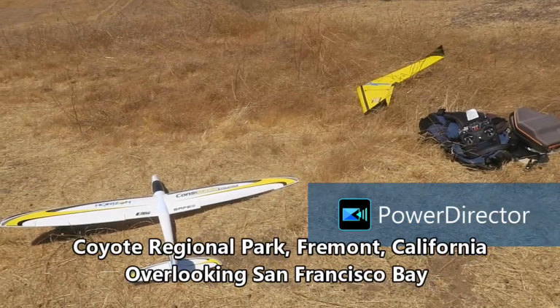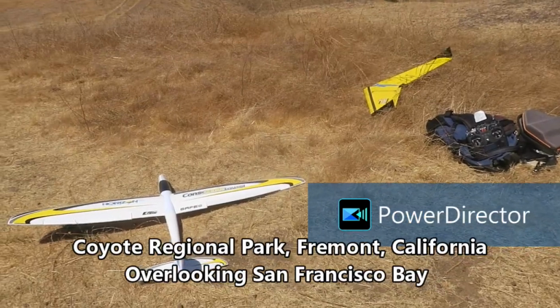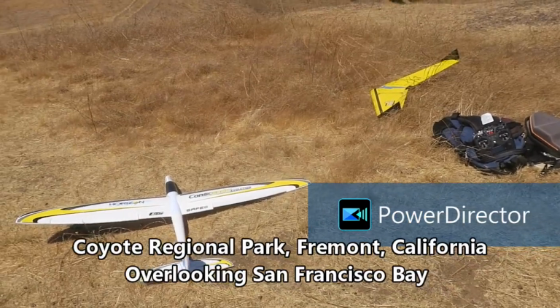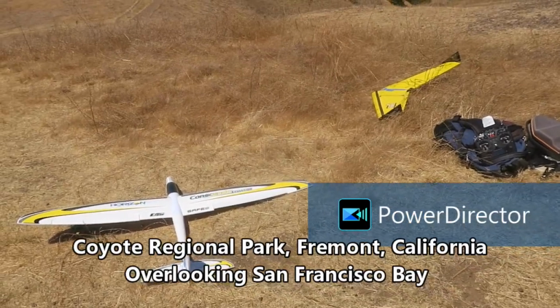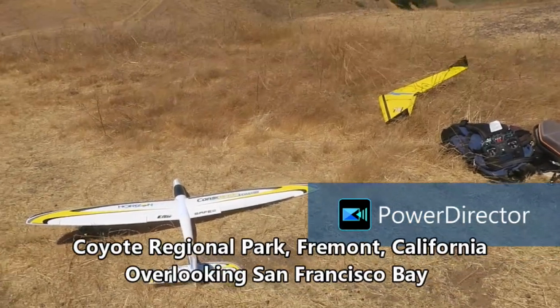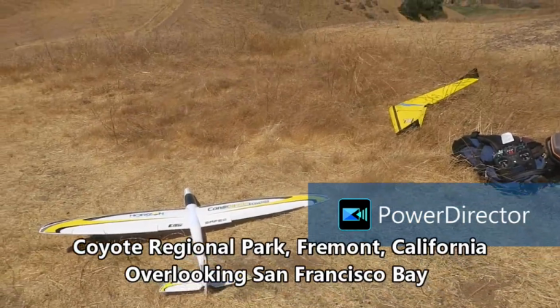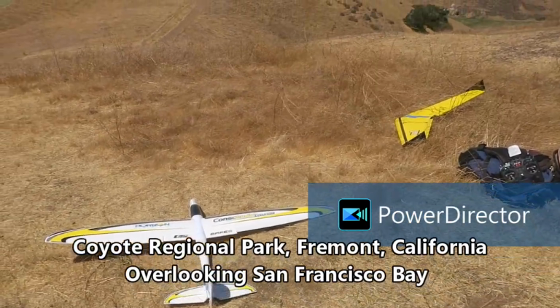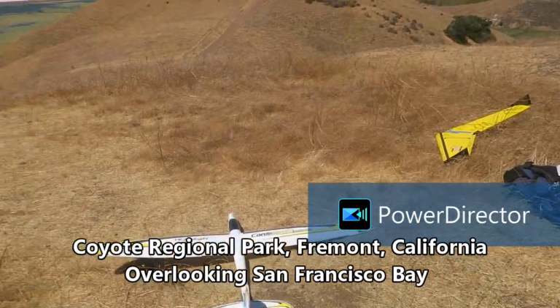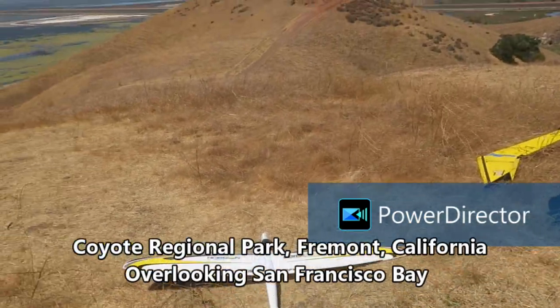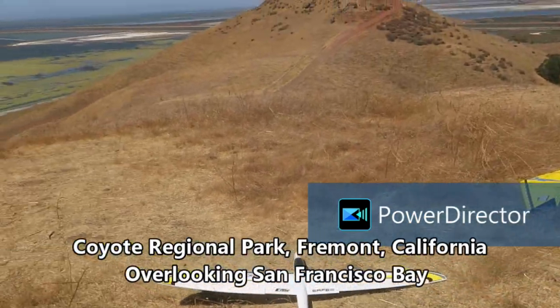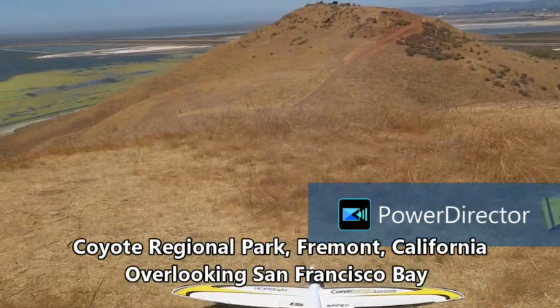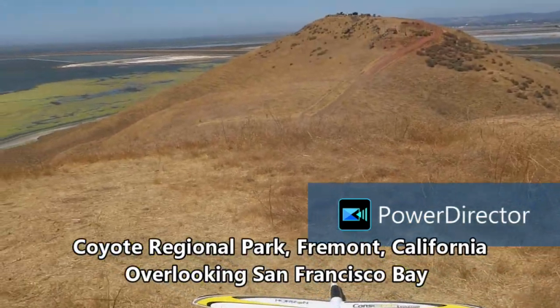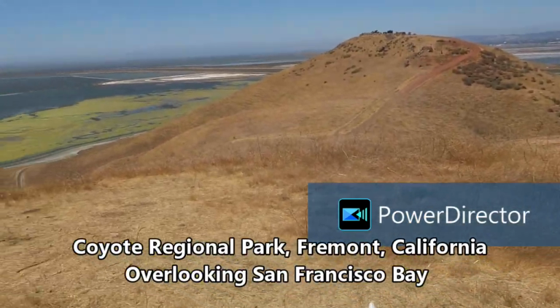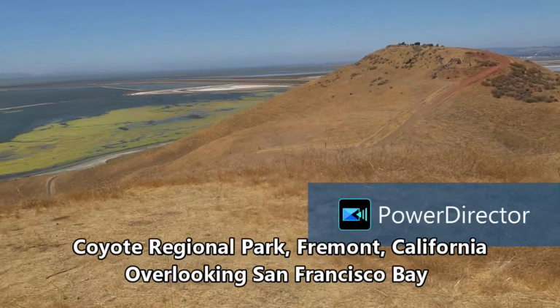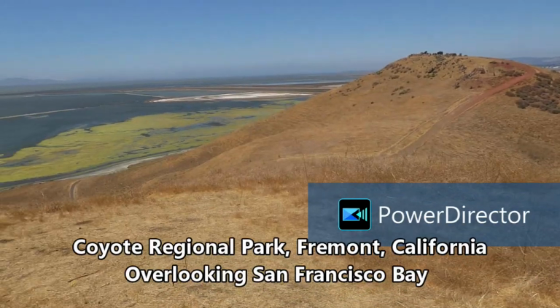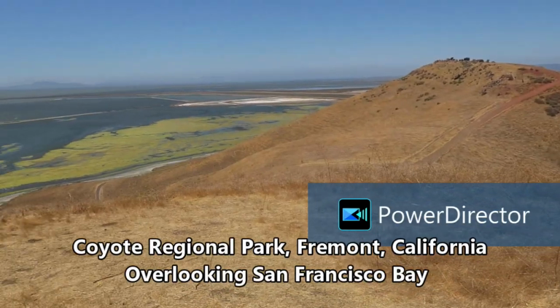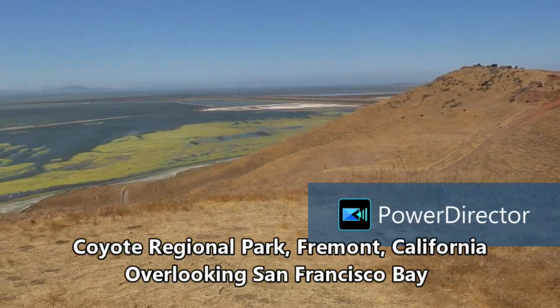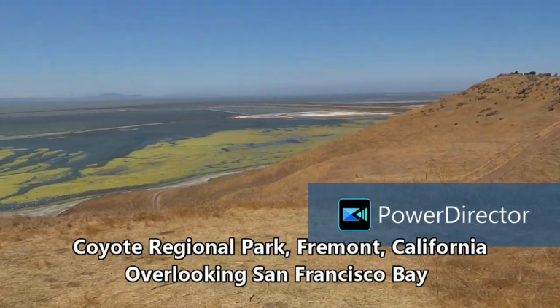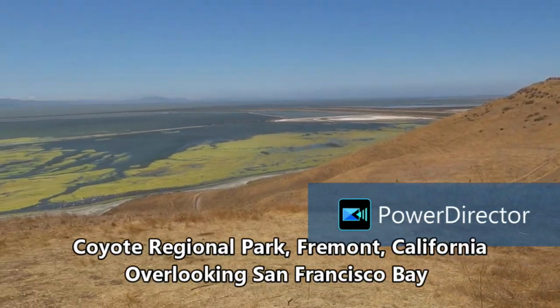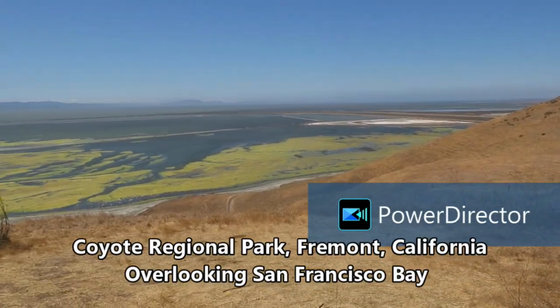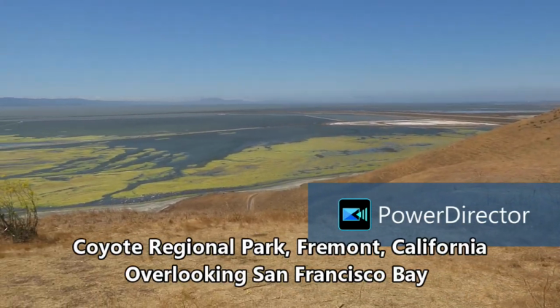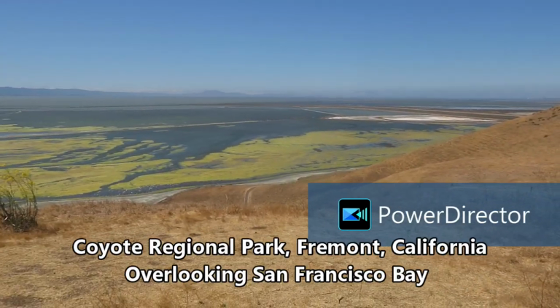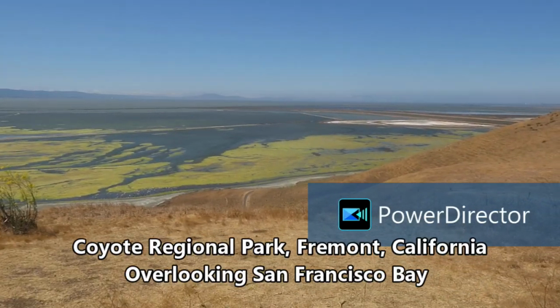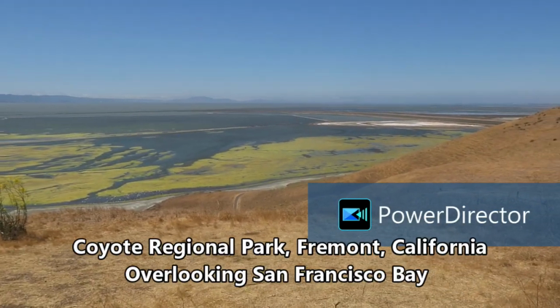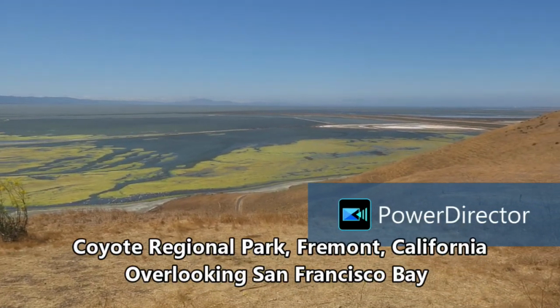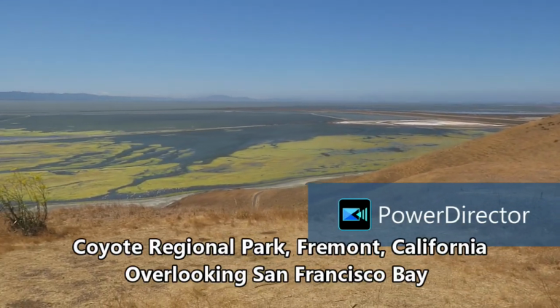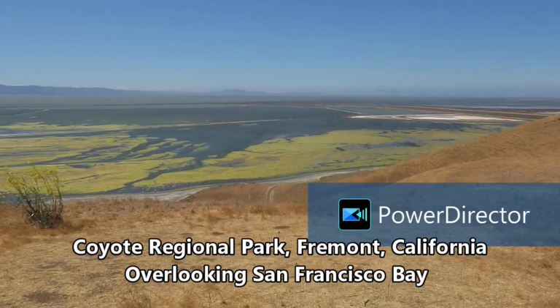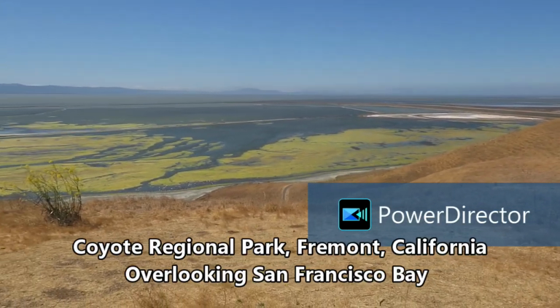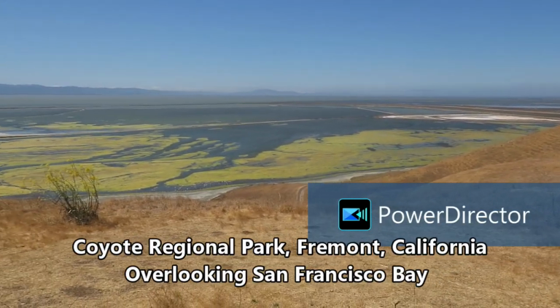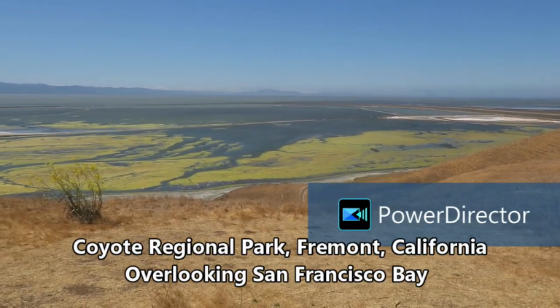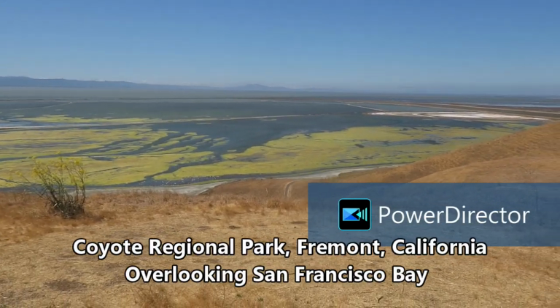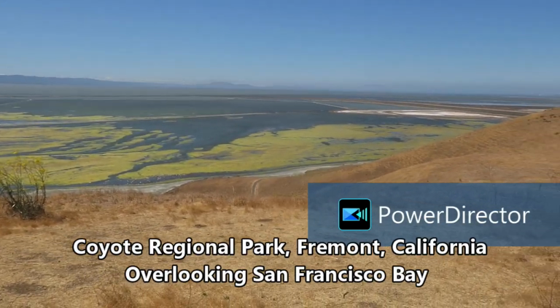We're at Coyote Regional Park, California, overlooking the San Francisco Bay.